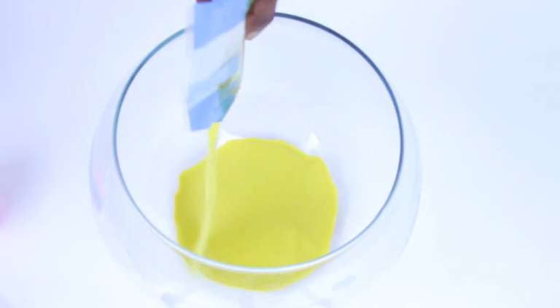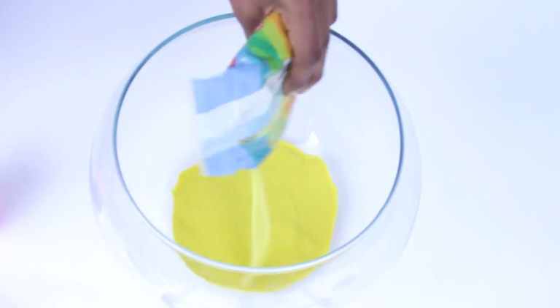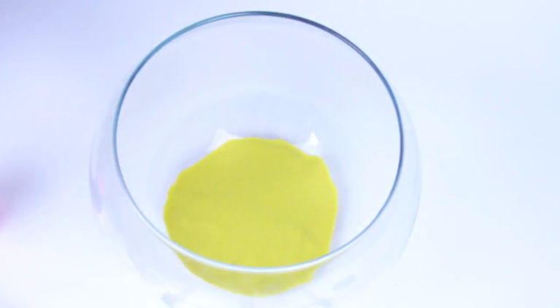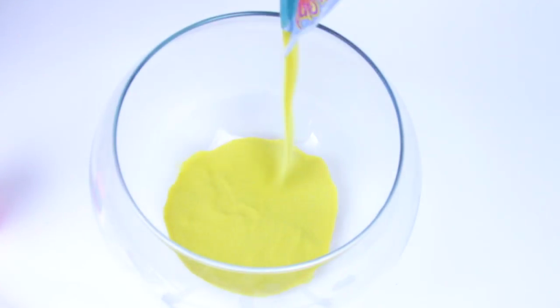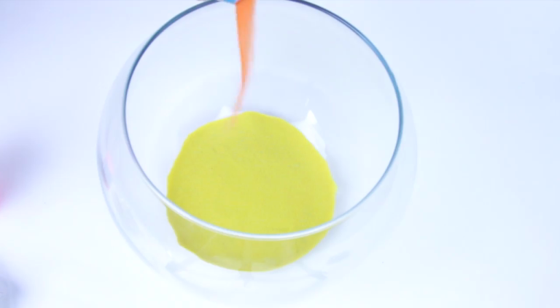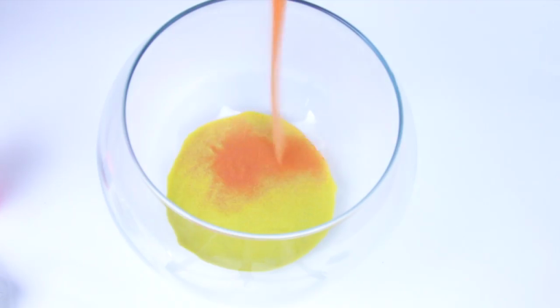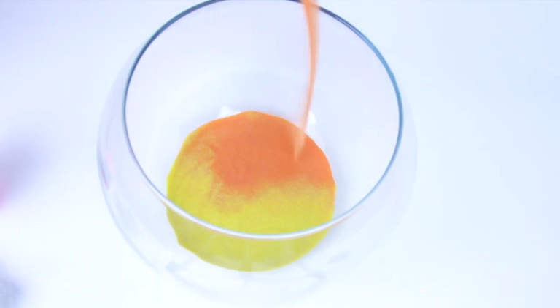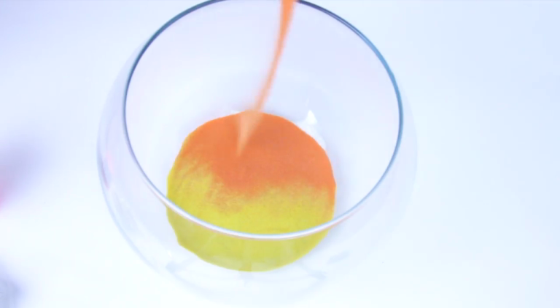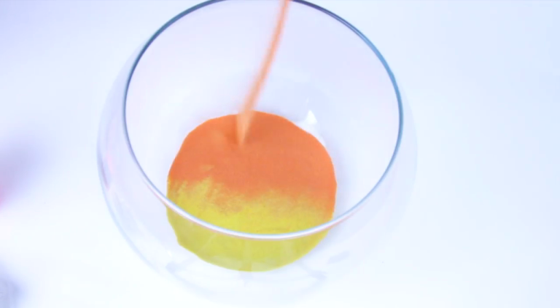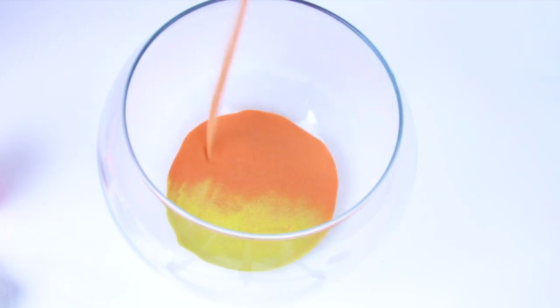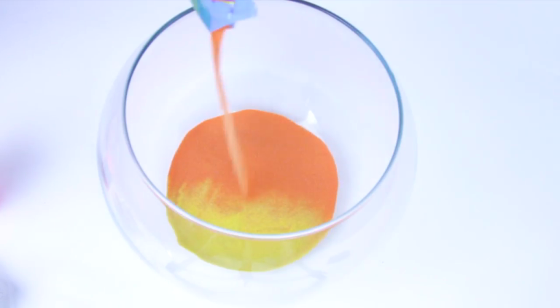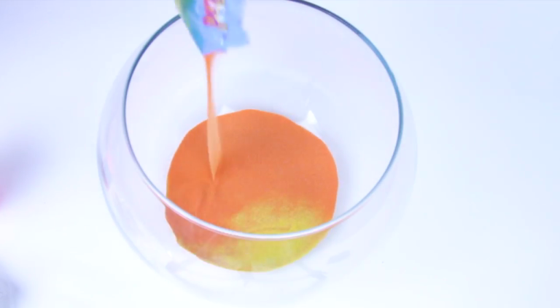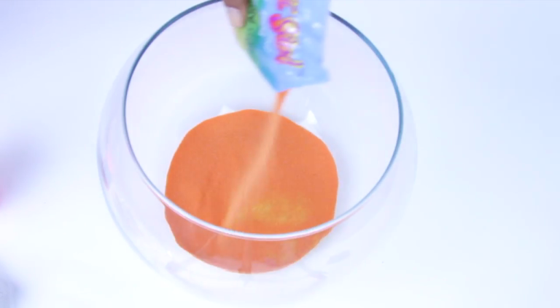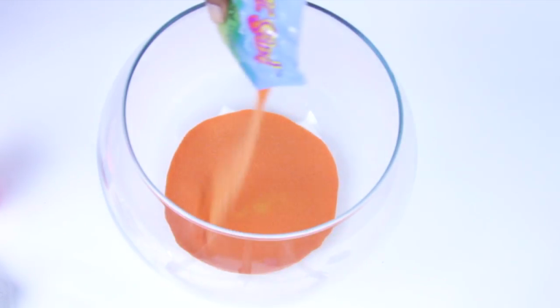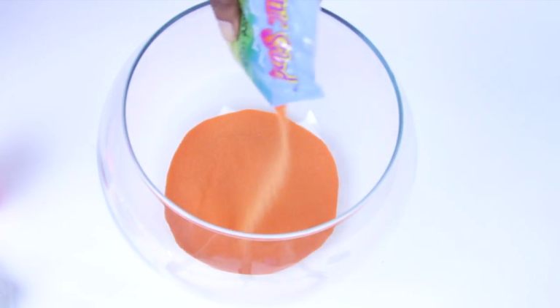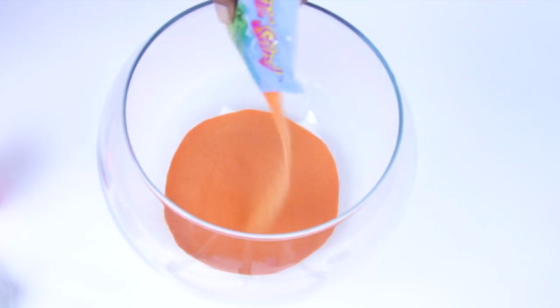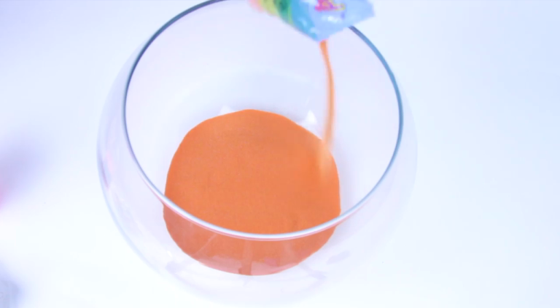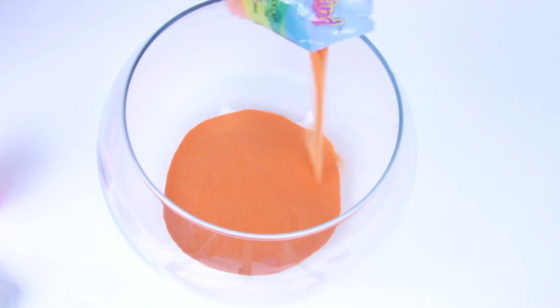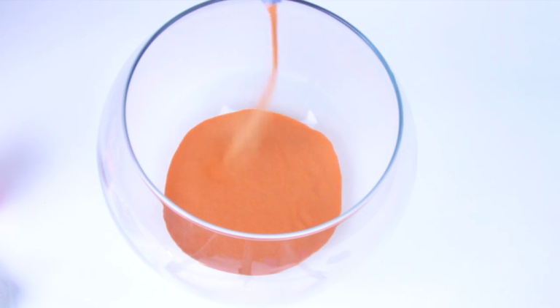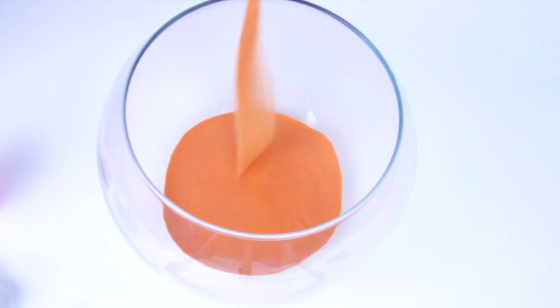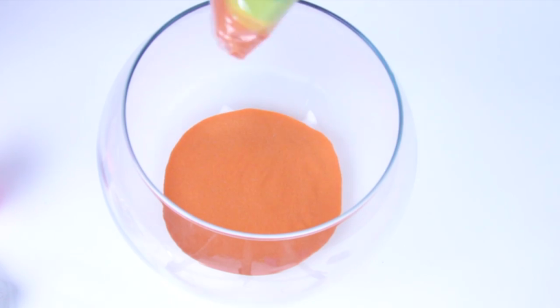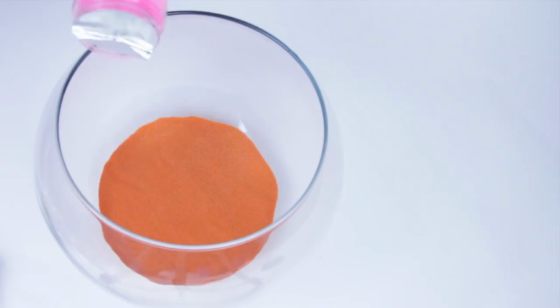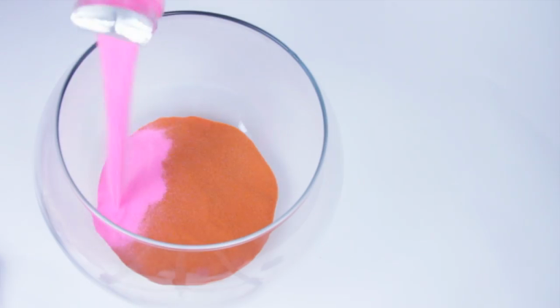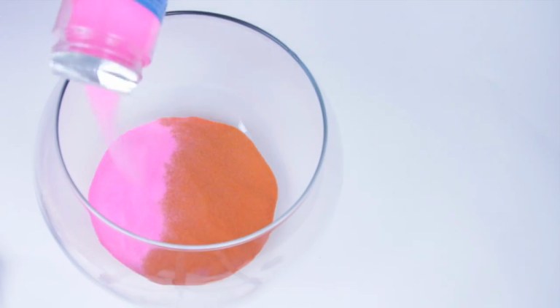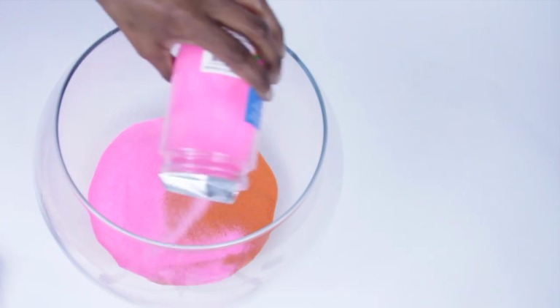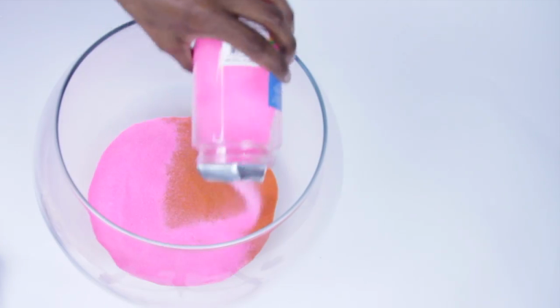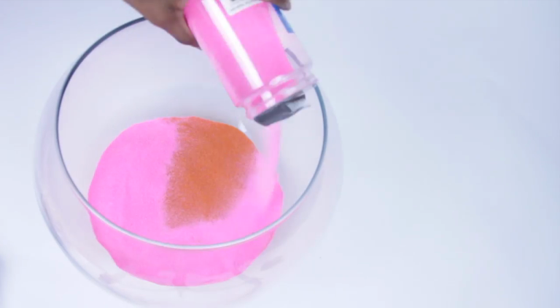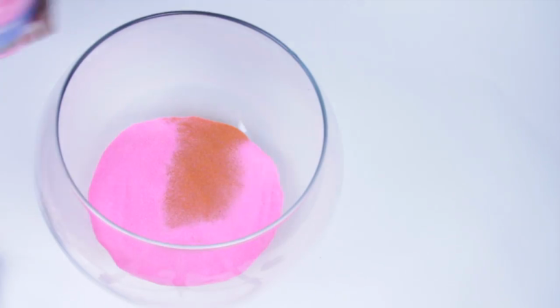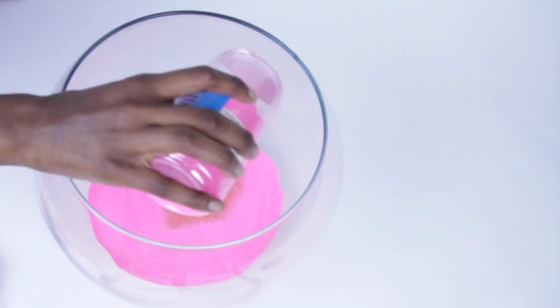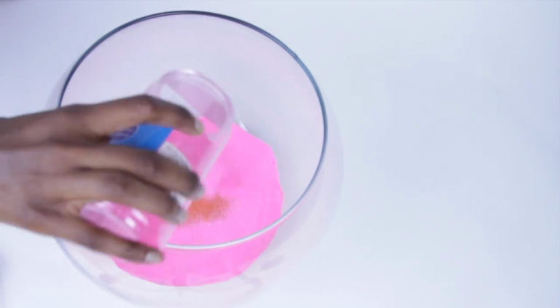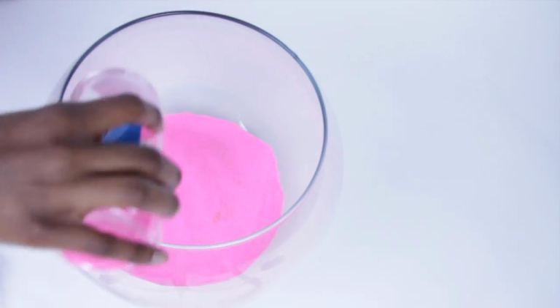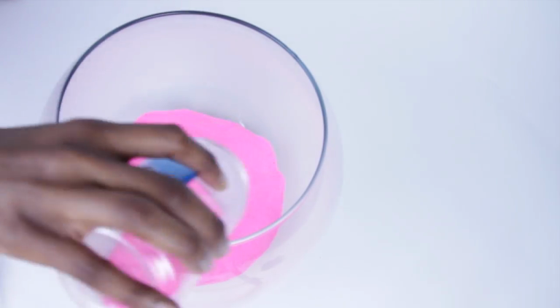Now you can just go crazy with all the colors that you want and fill up your sand as much as you would like.